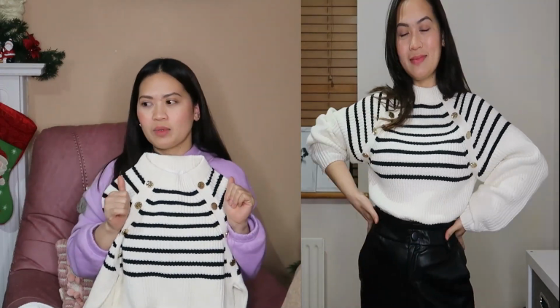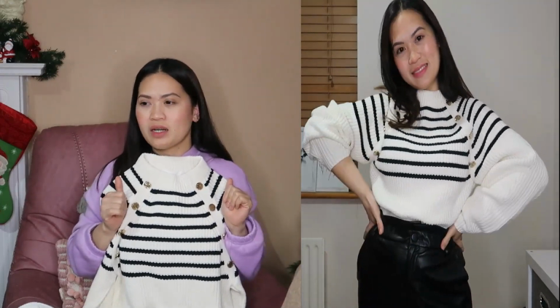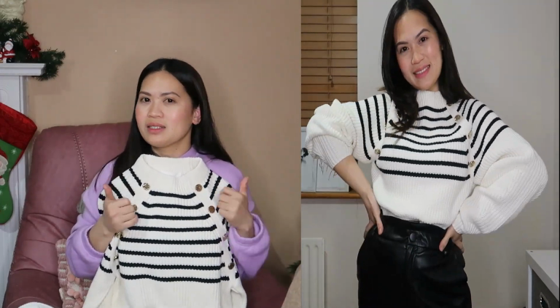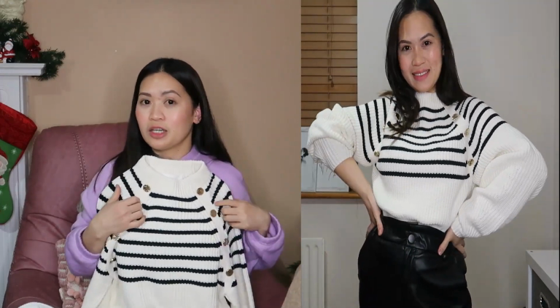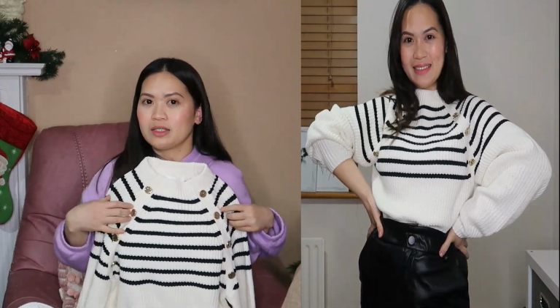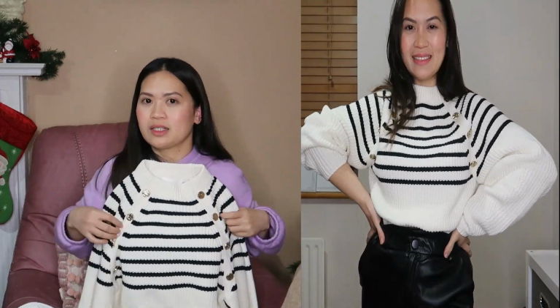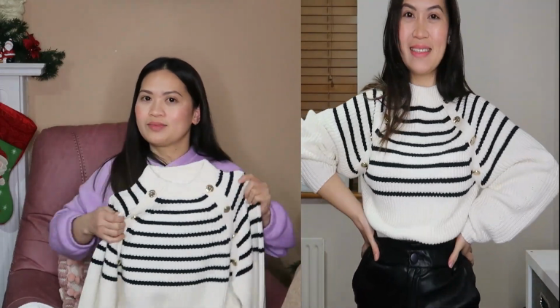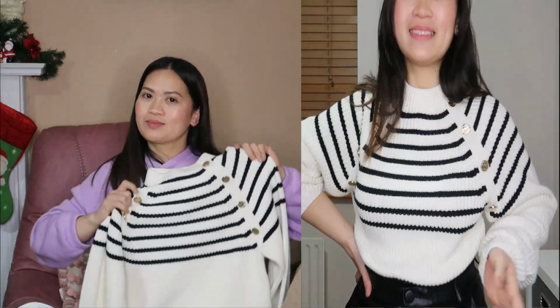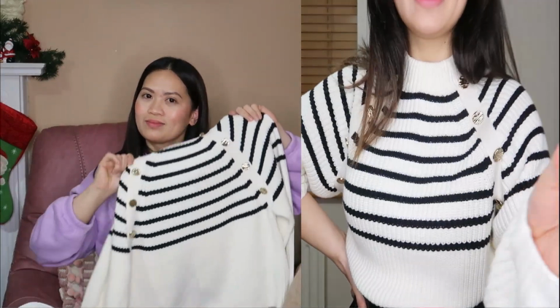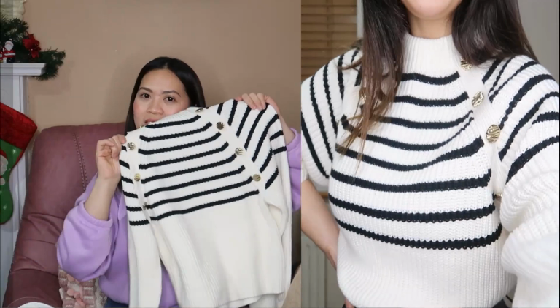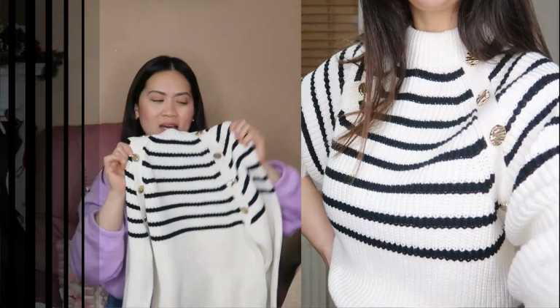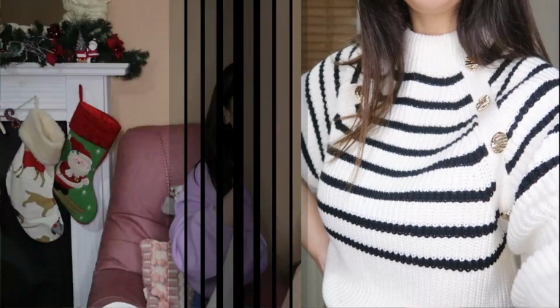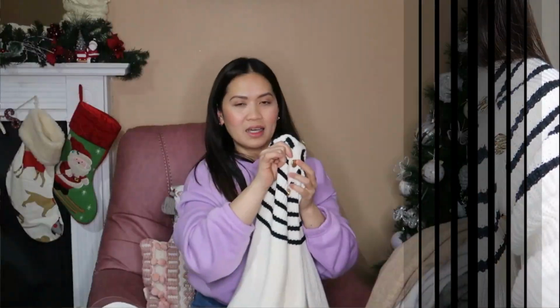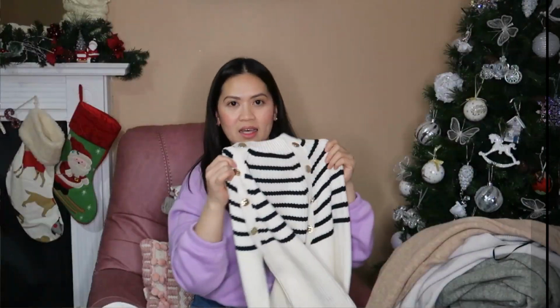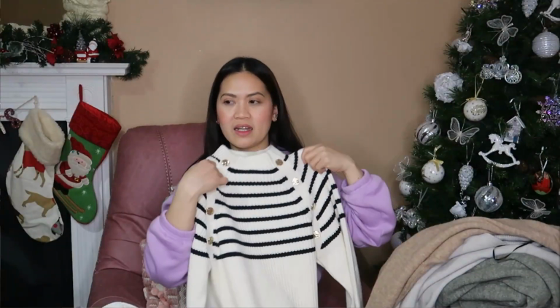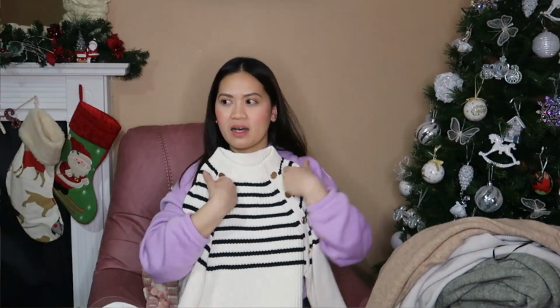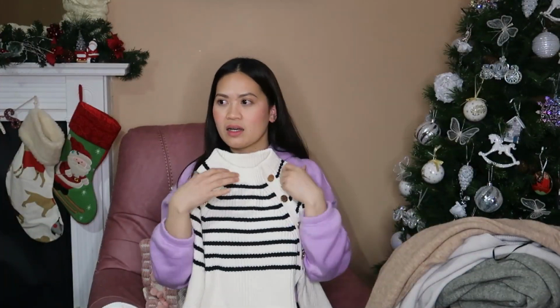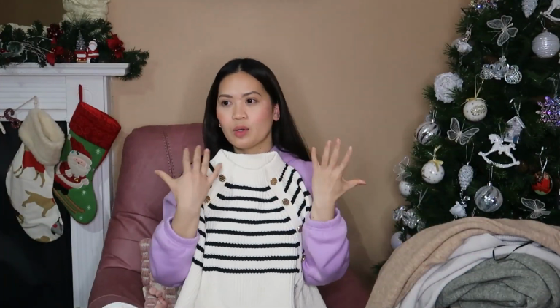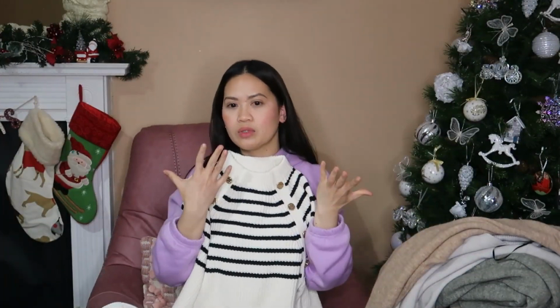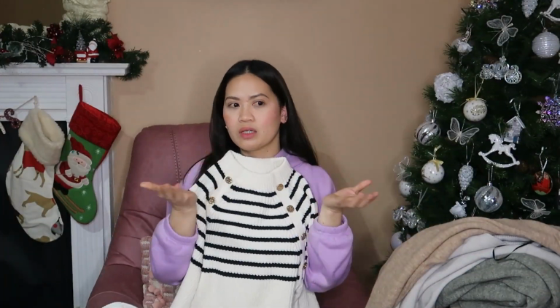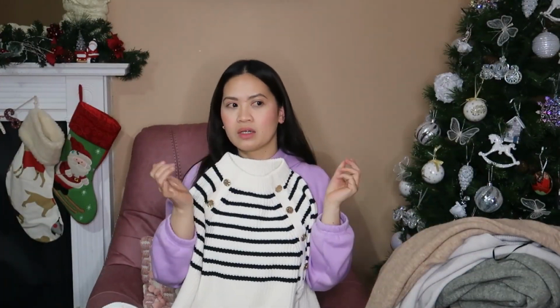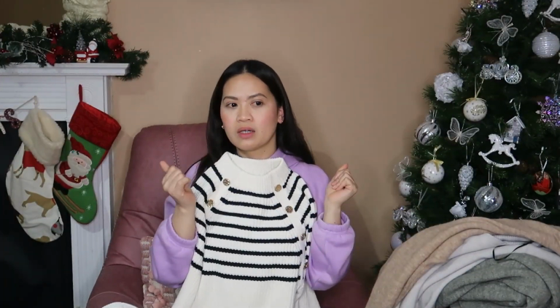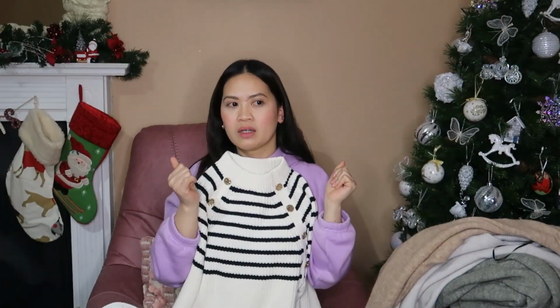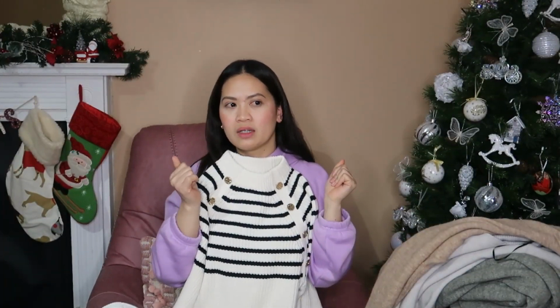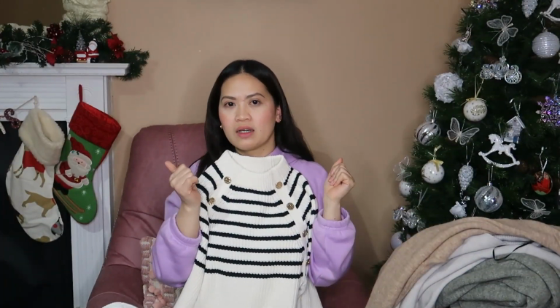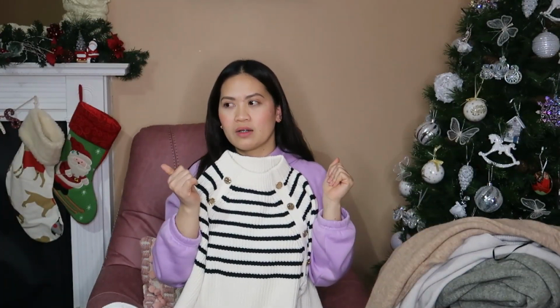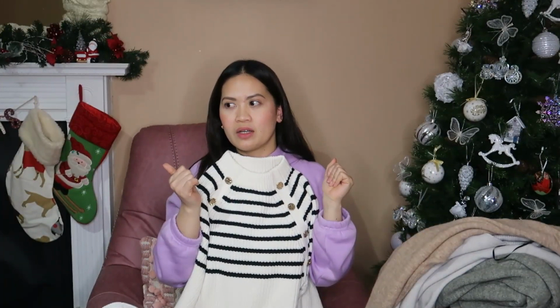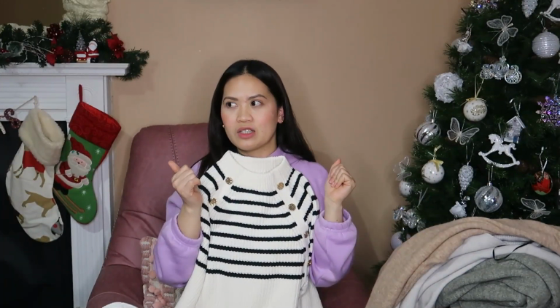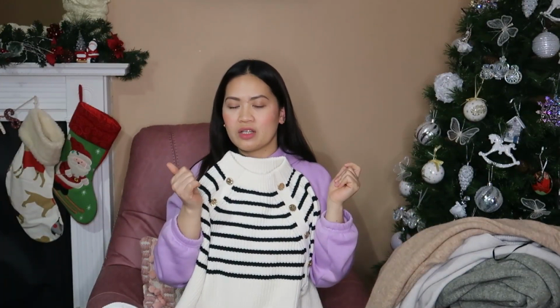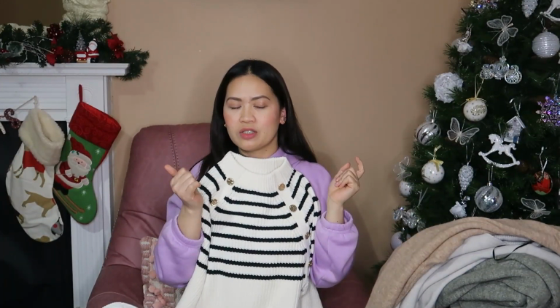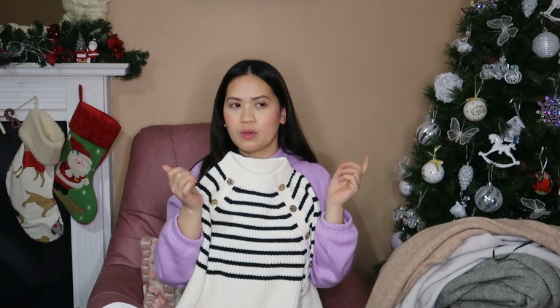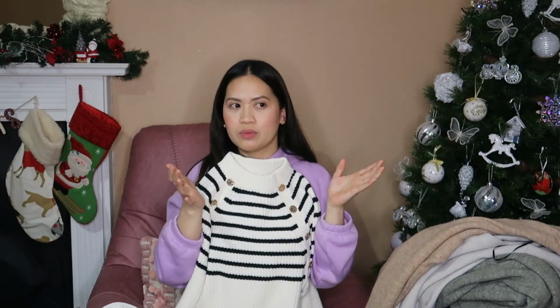Paired with sneakers and a trench coat — yes, really nice styling options for this one.